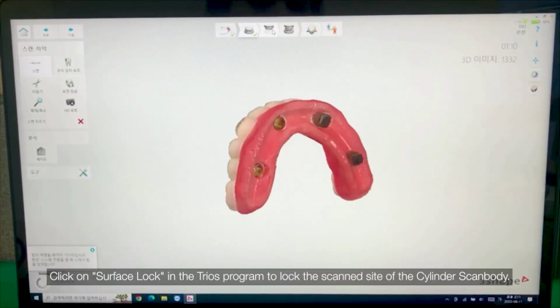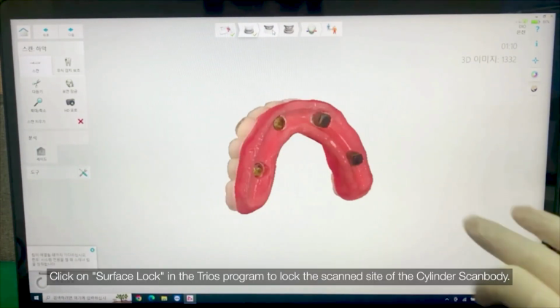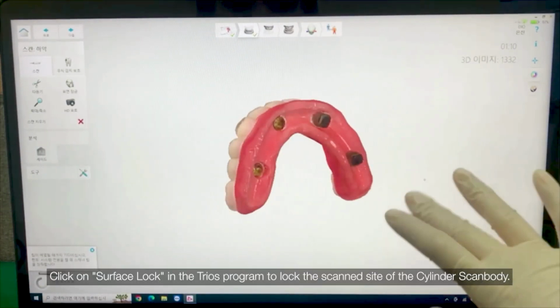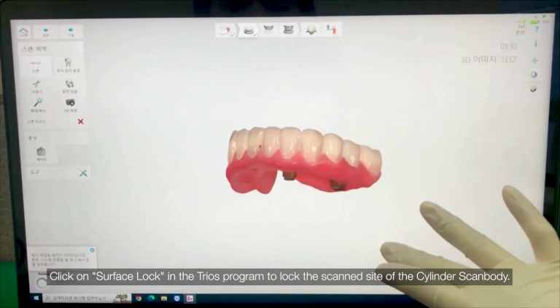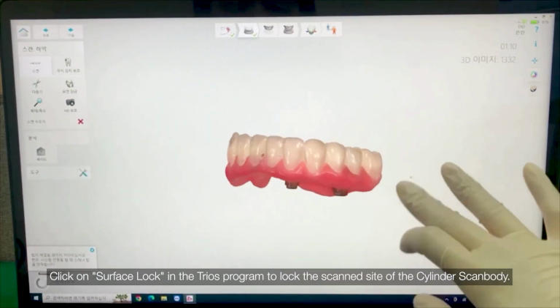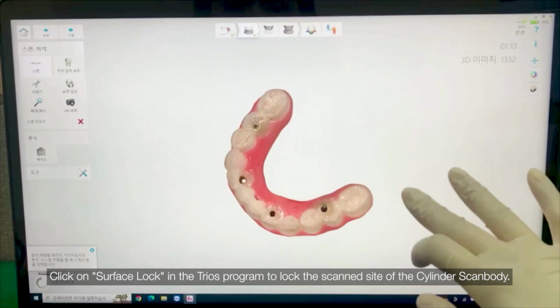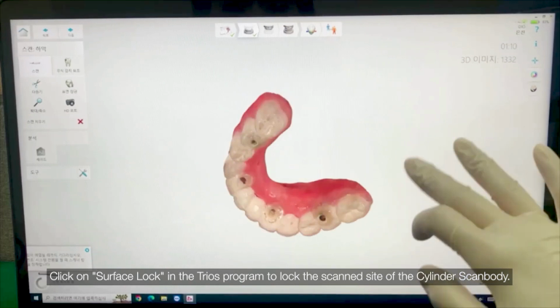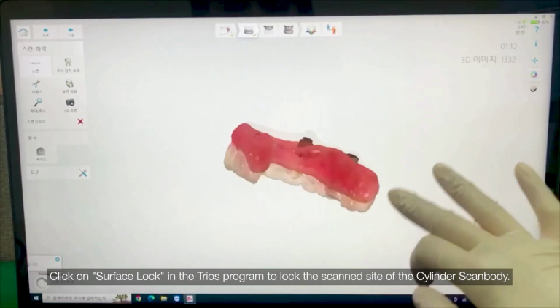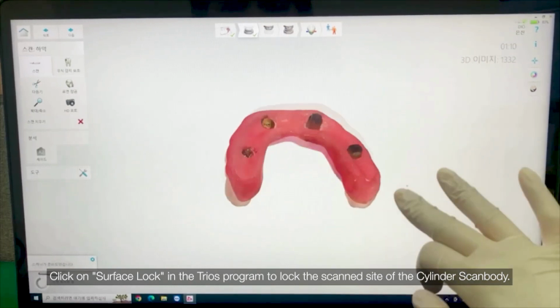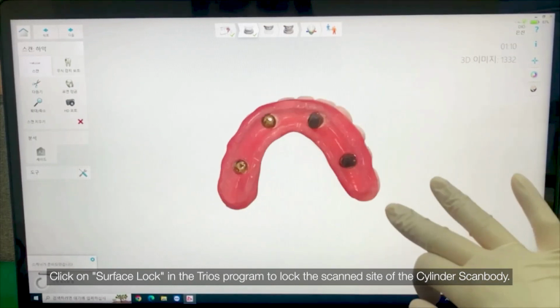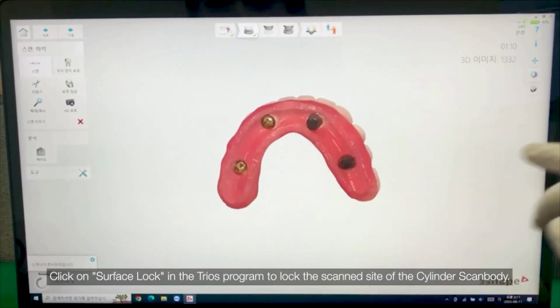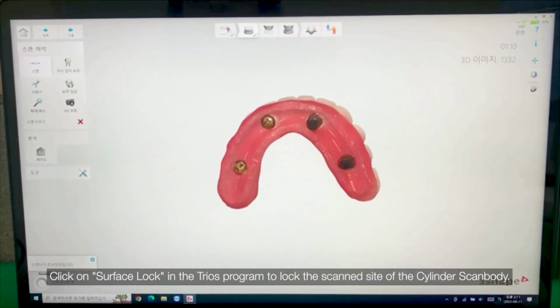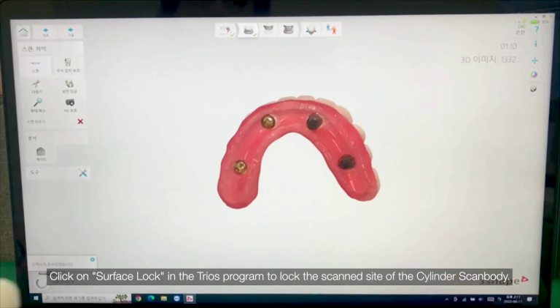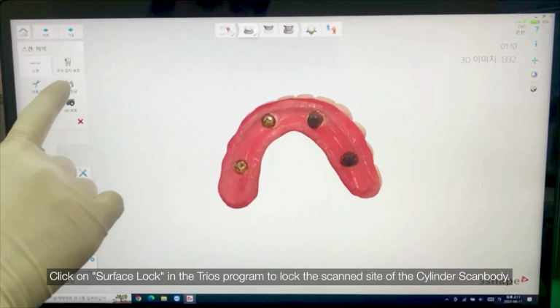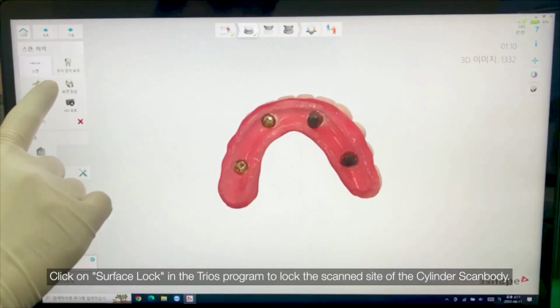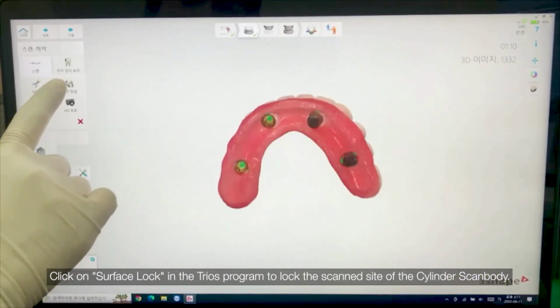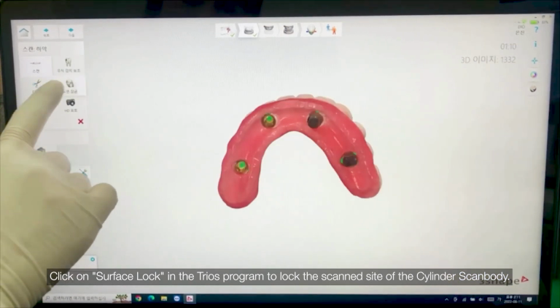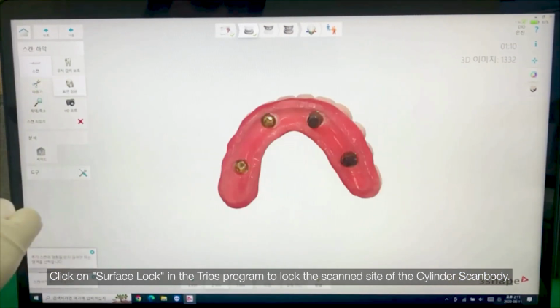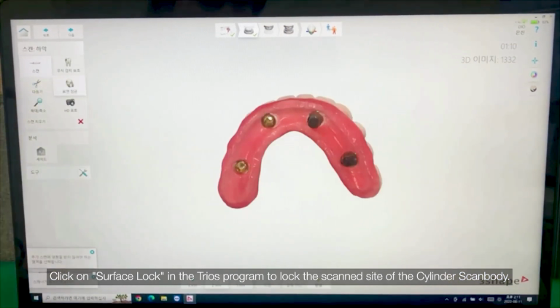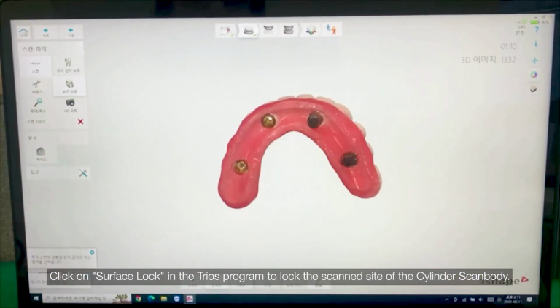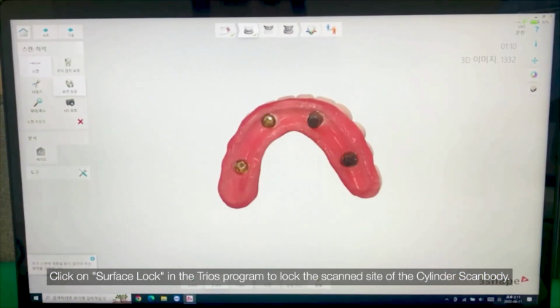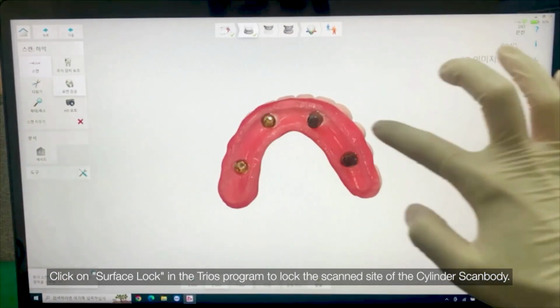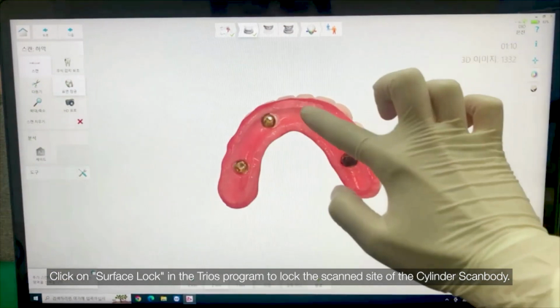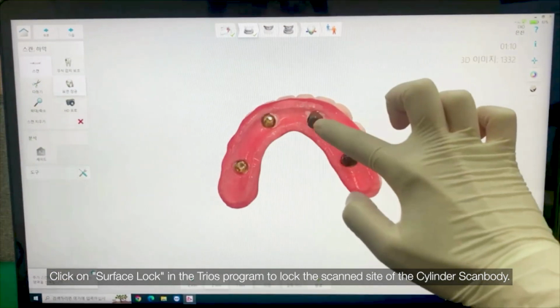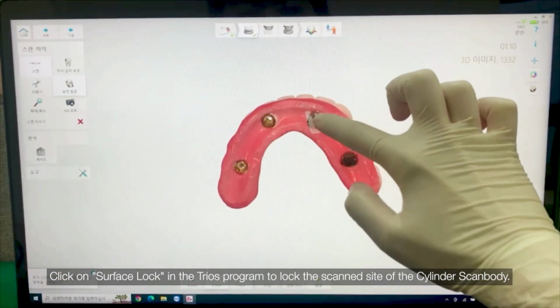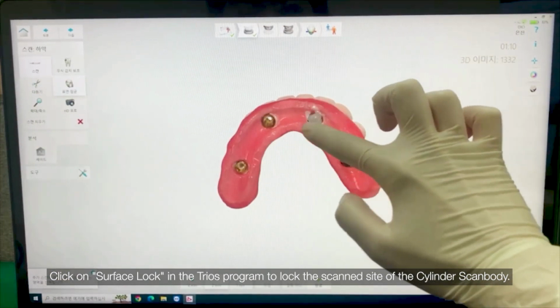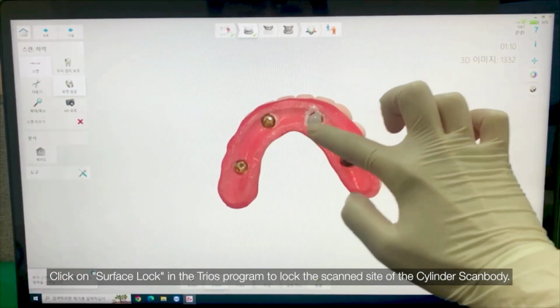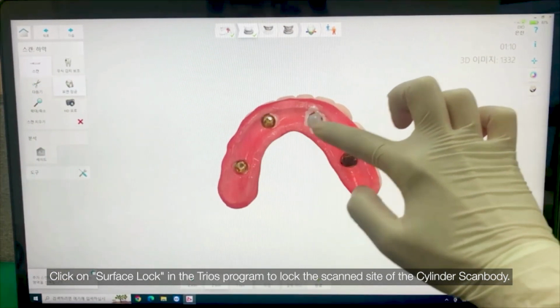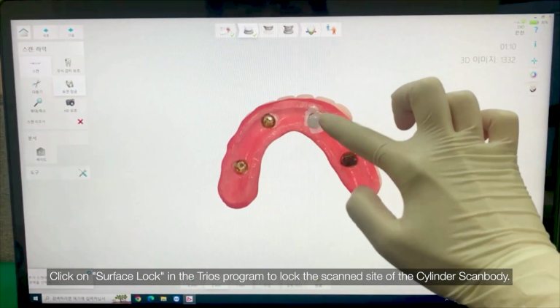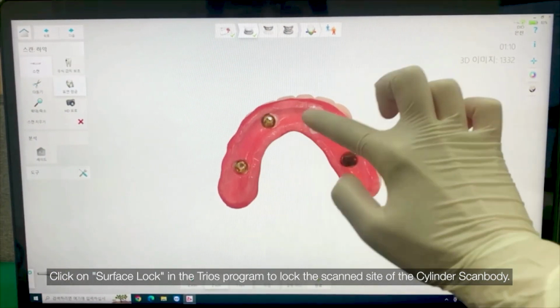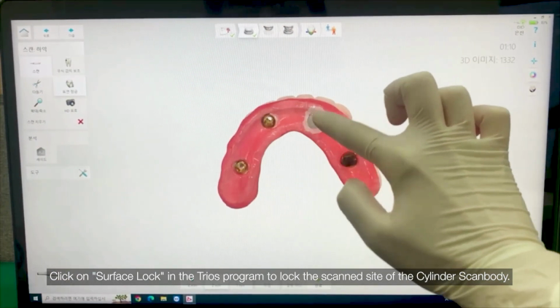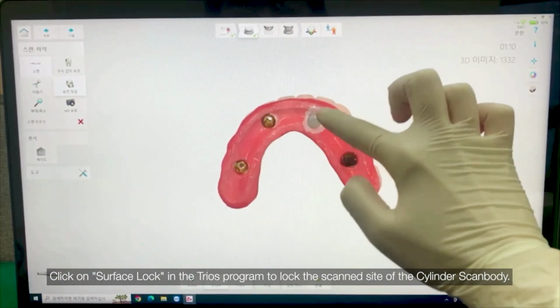Click on Surface Lock in the TRIOS program to lock the scan site of the cylinder scan body.